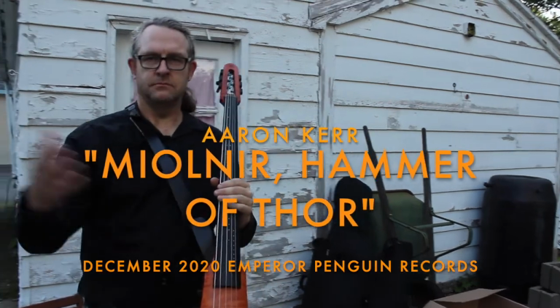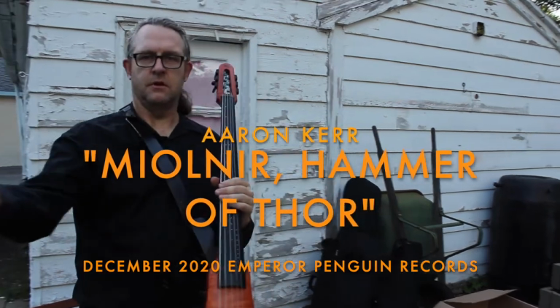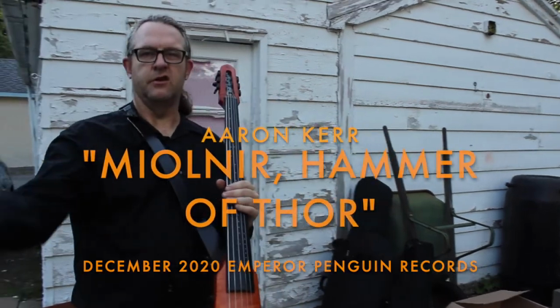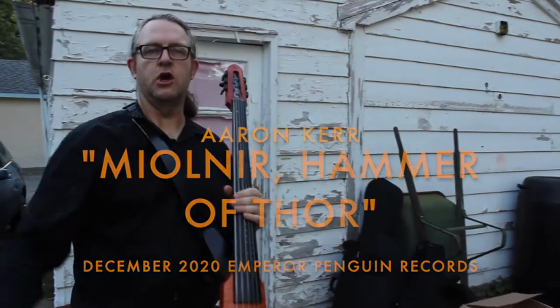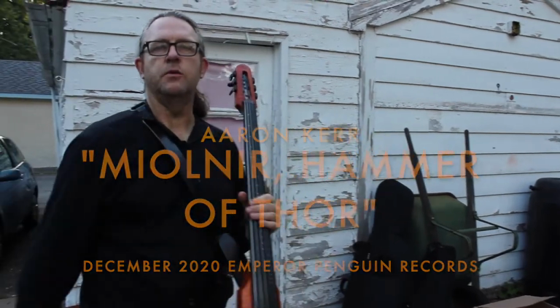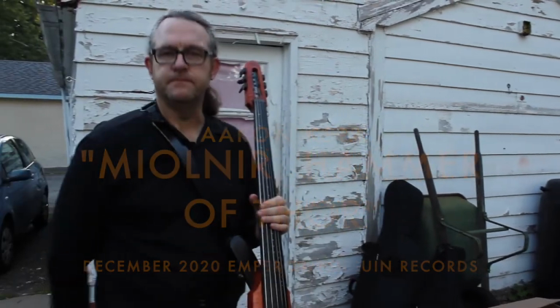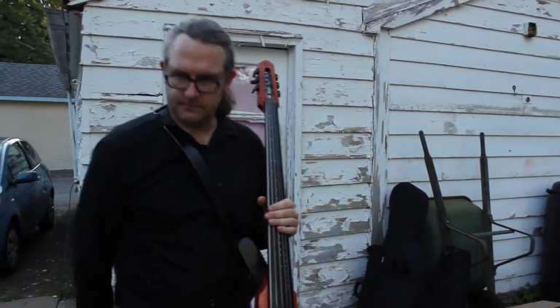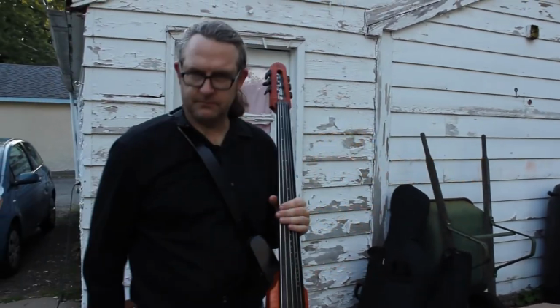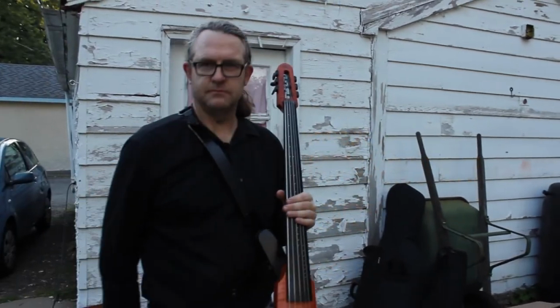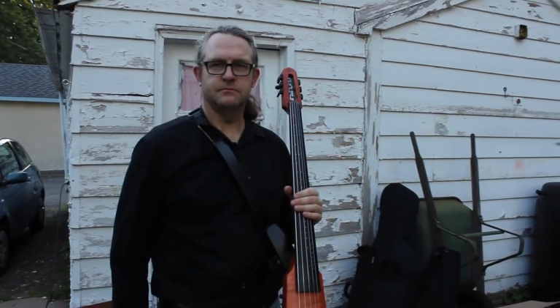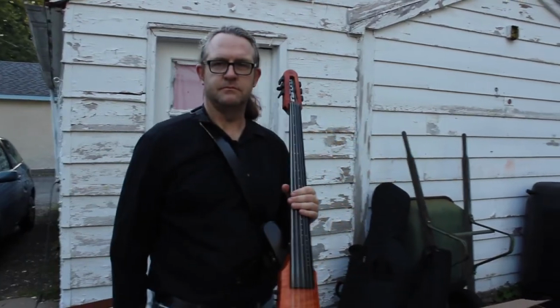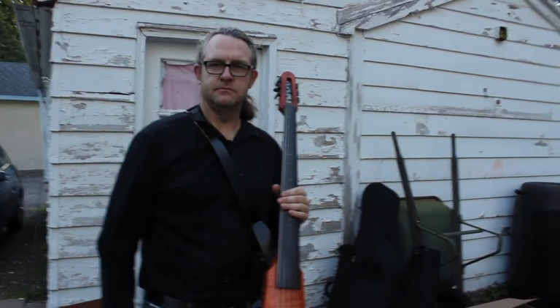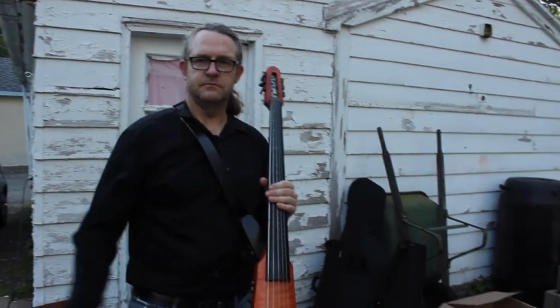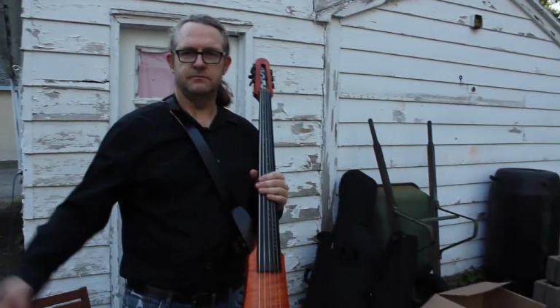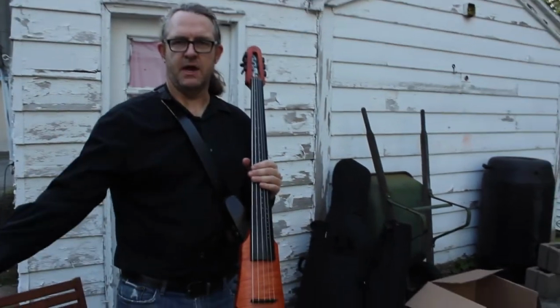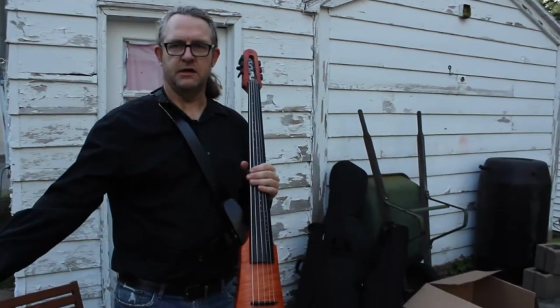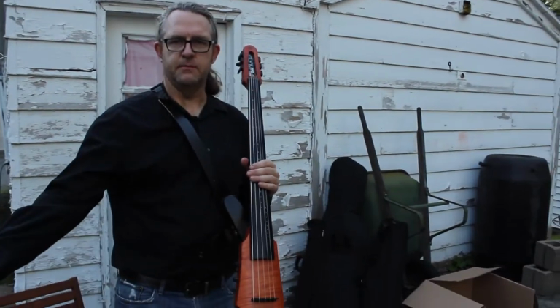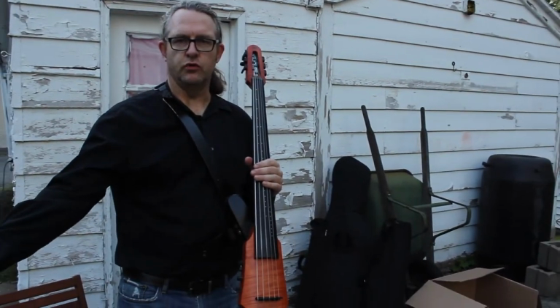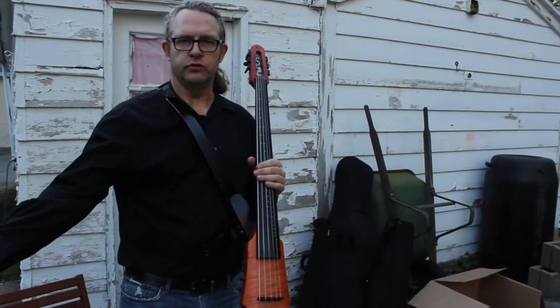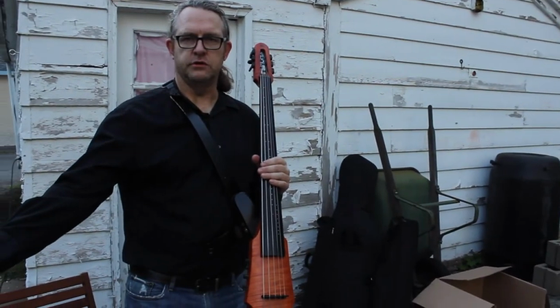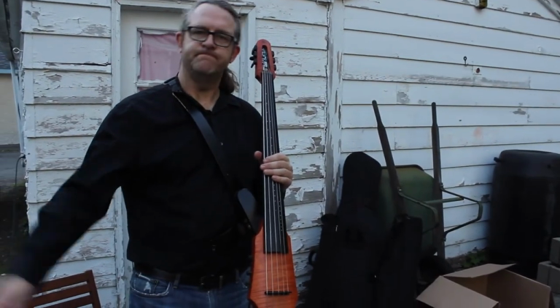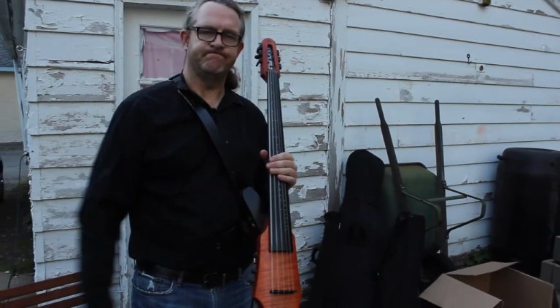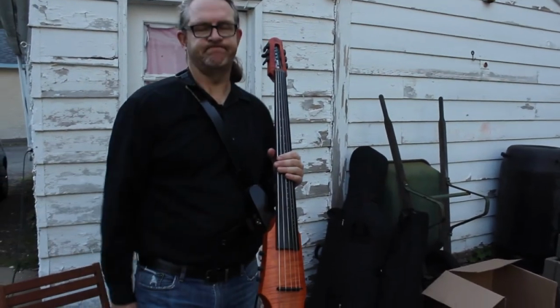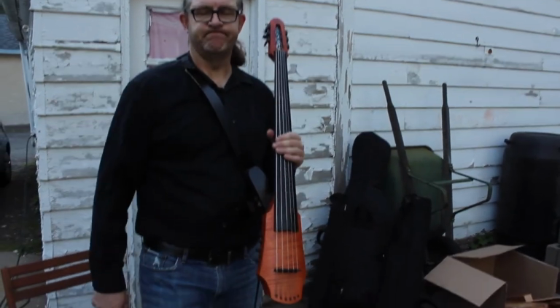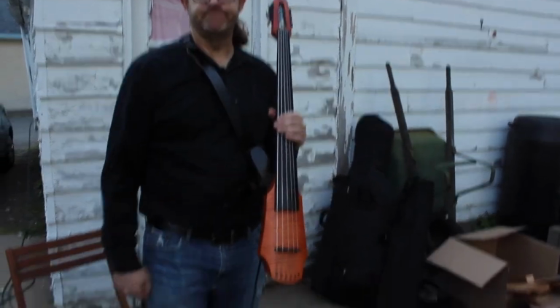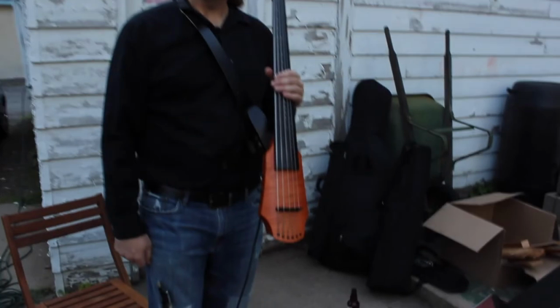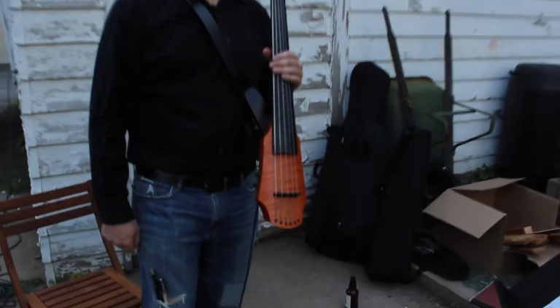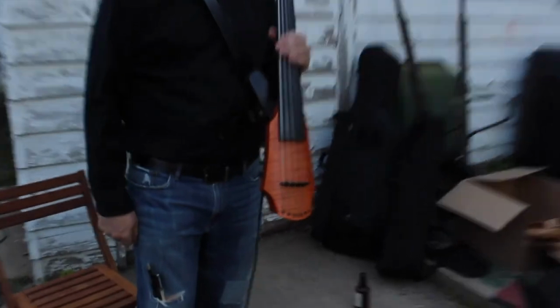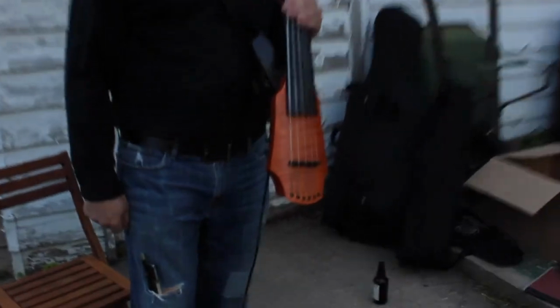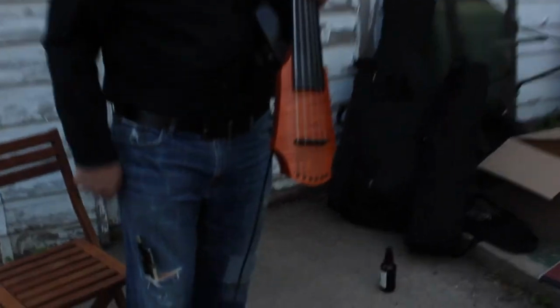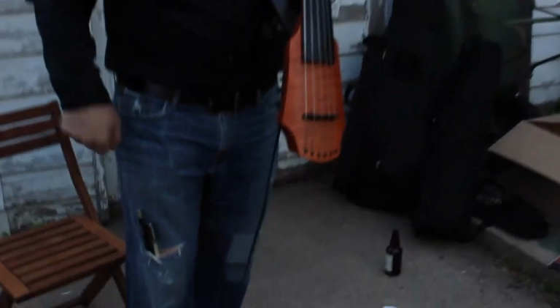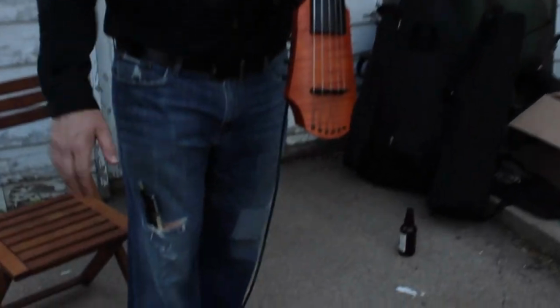There you go. Got in the bow holder. Thank you.